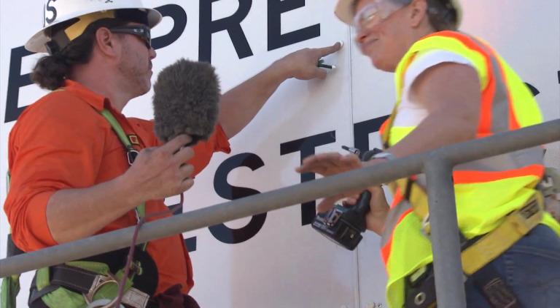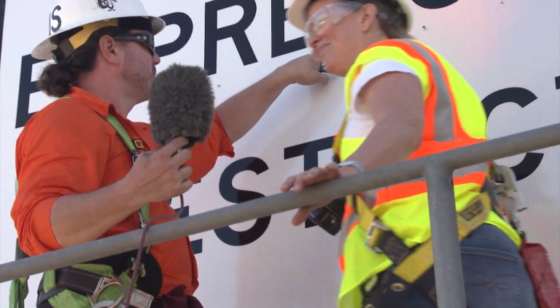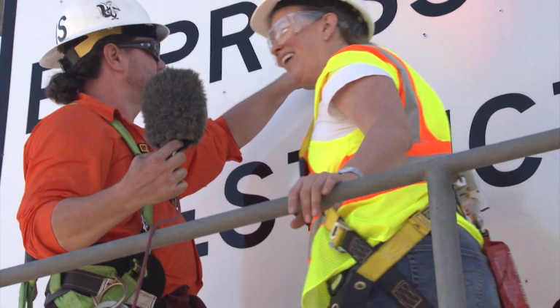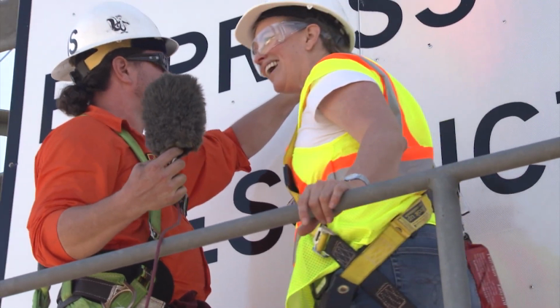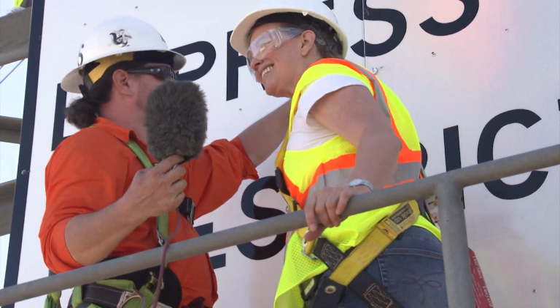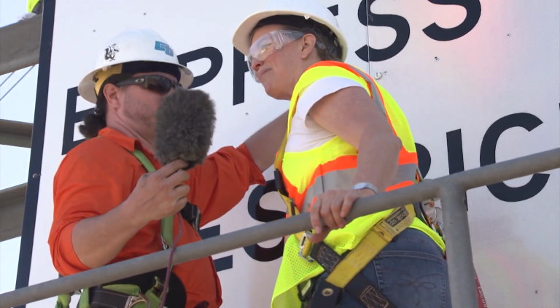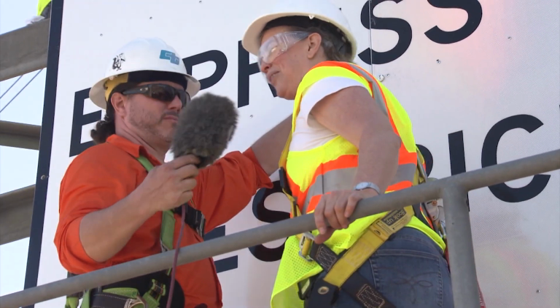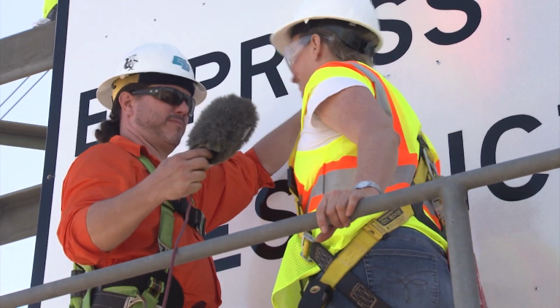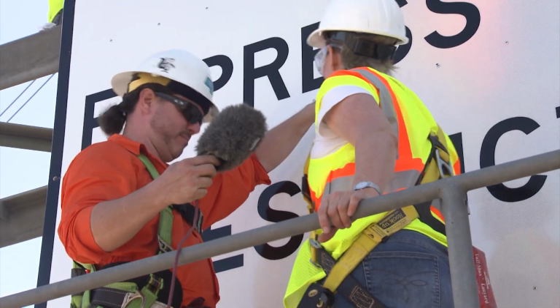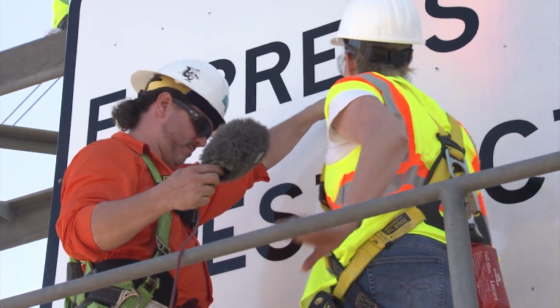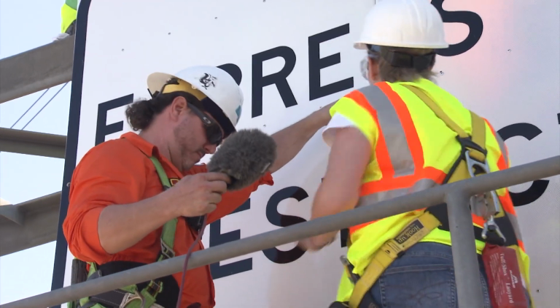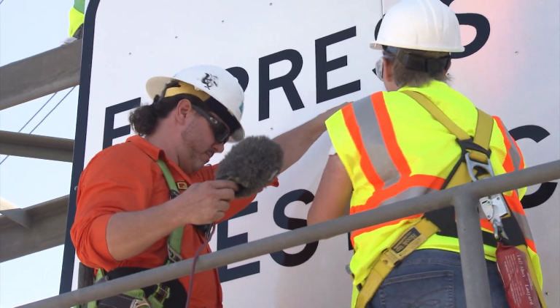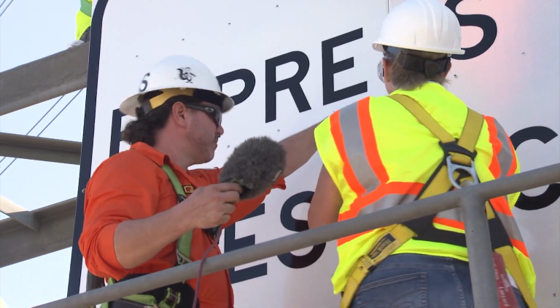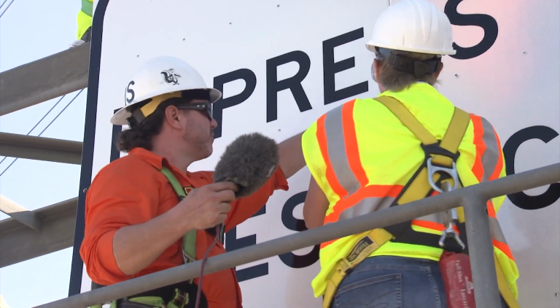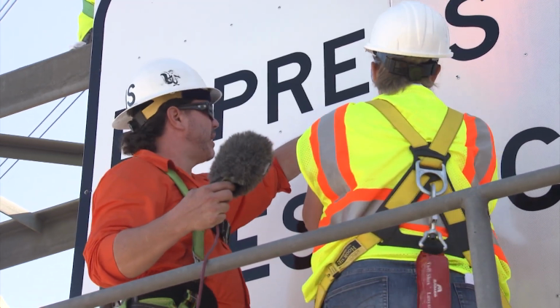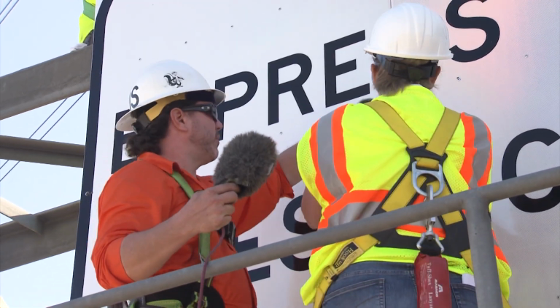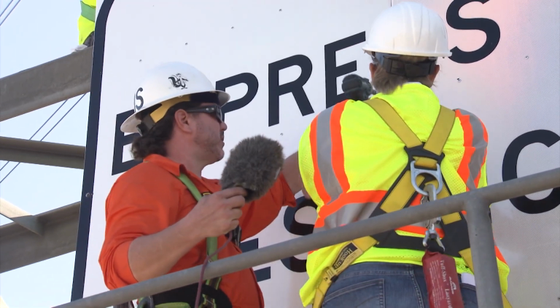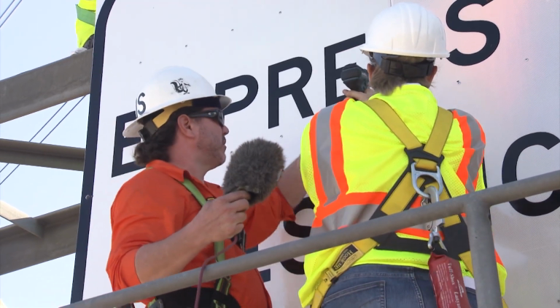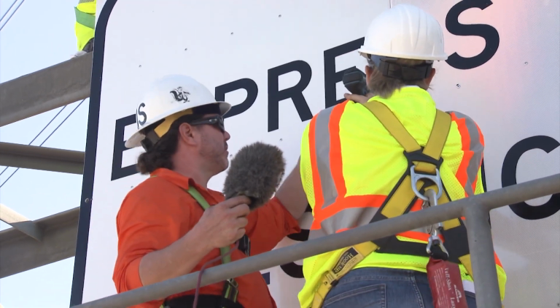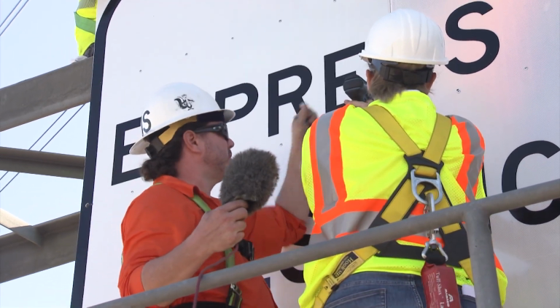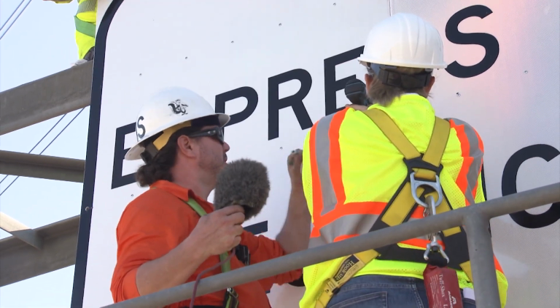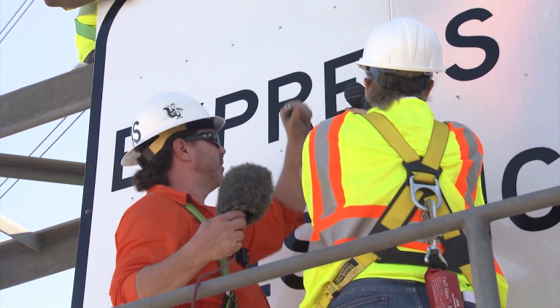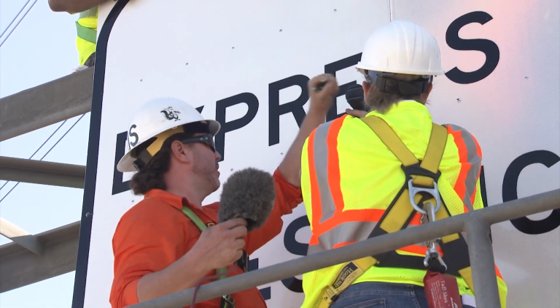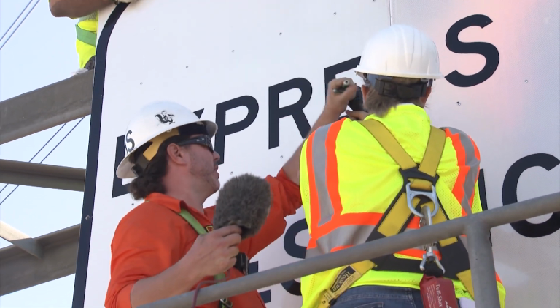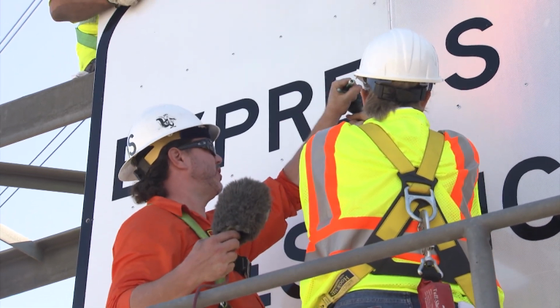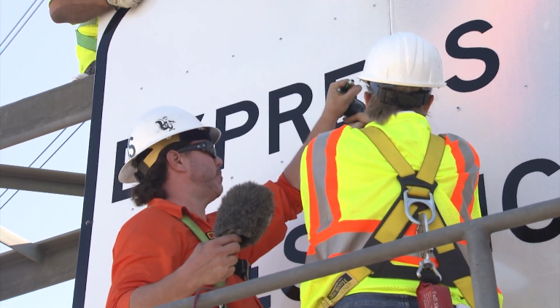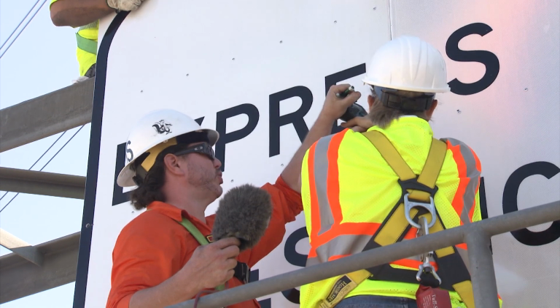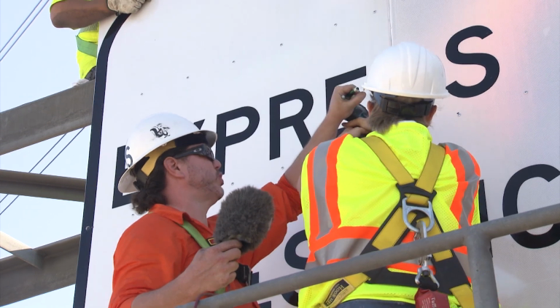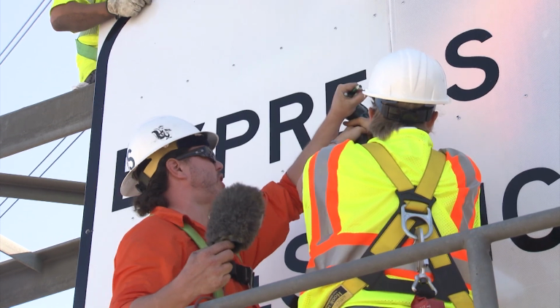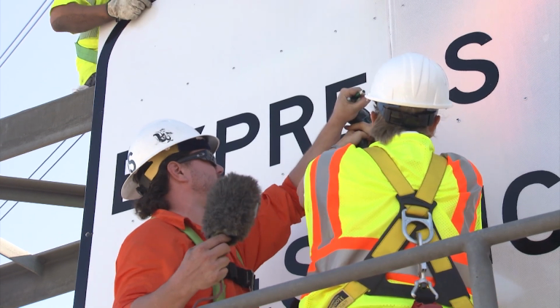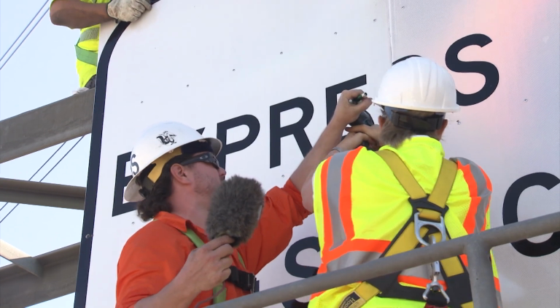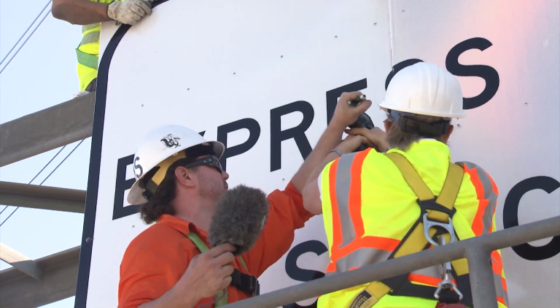Now I get to bolt. You've got to push hard against it.